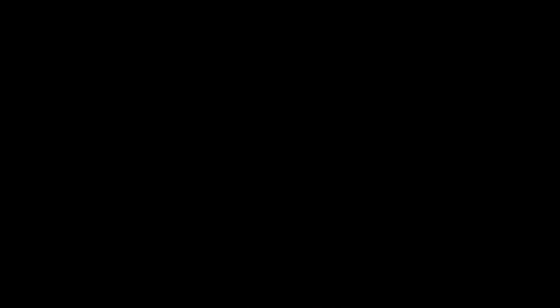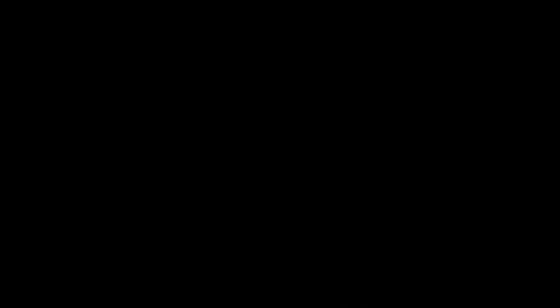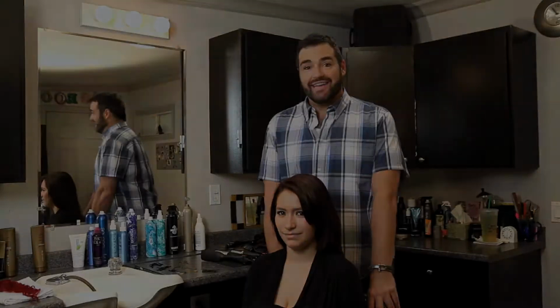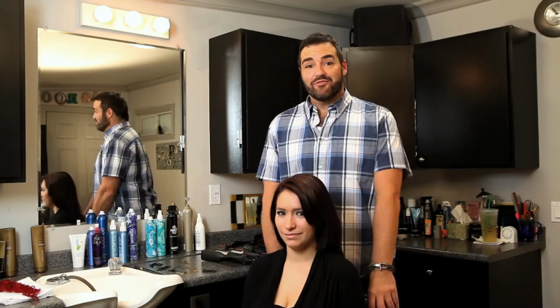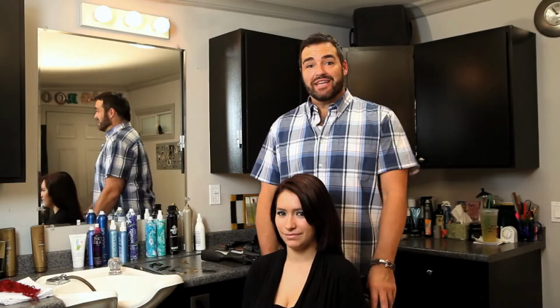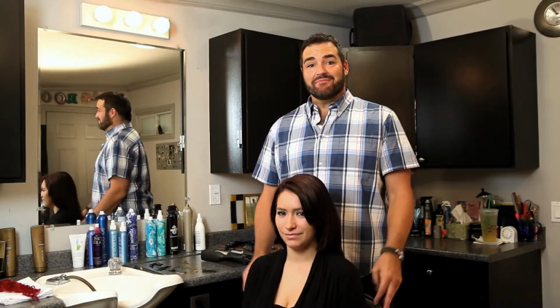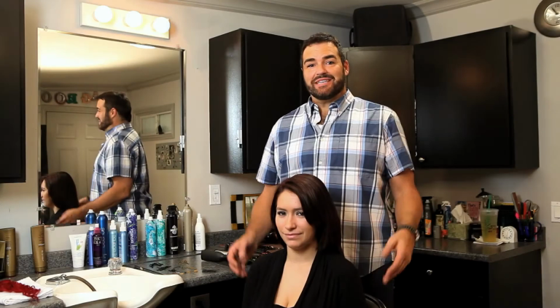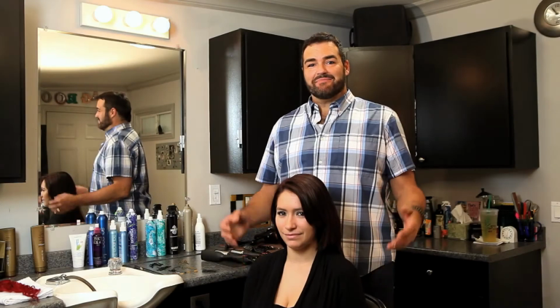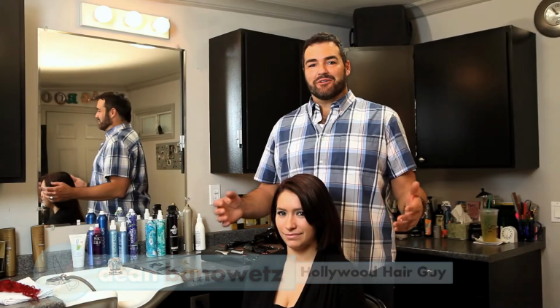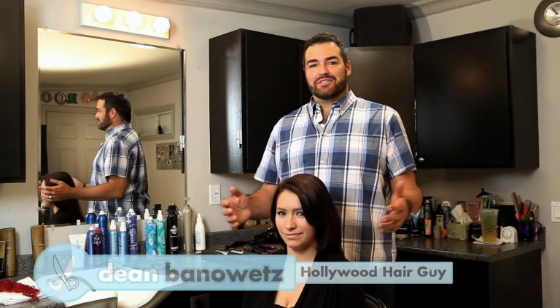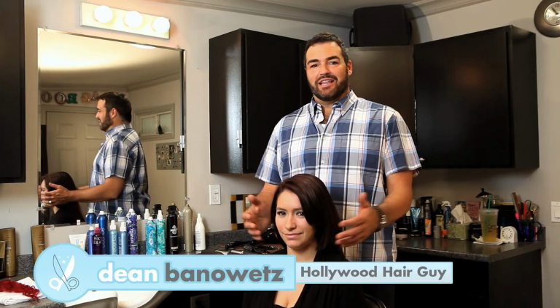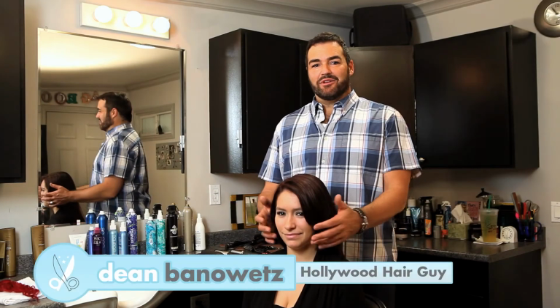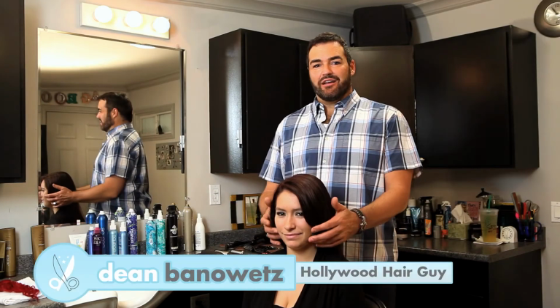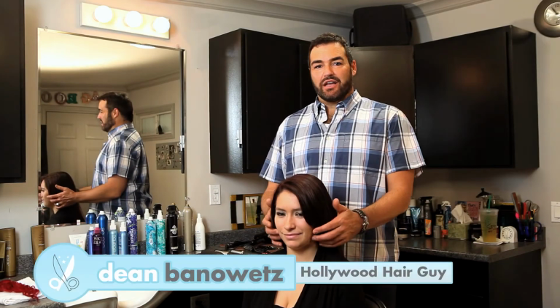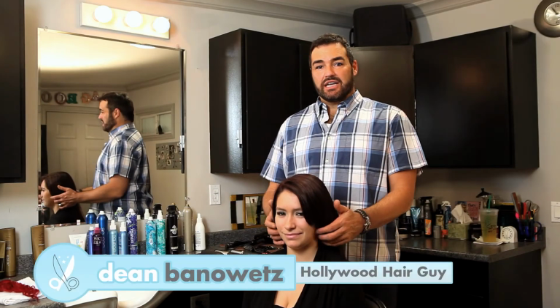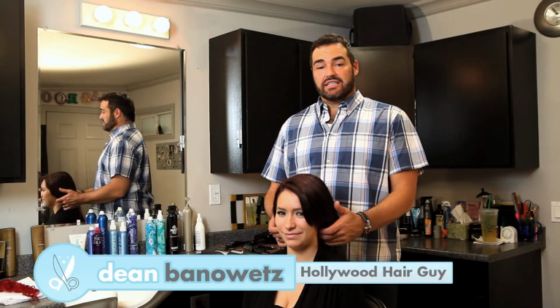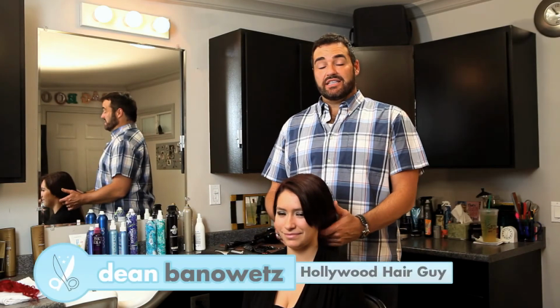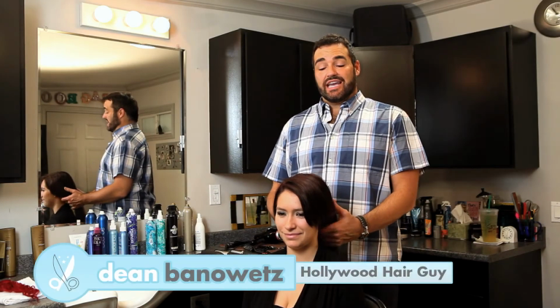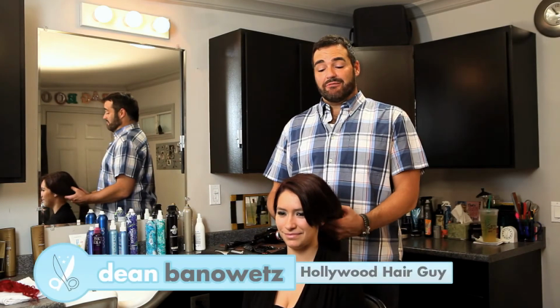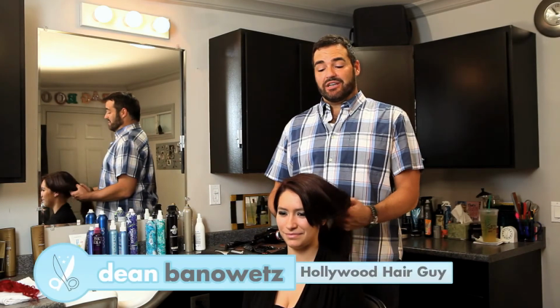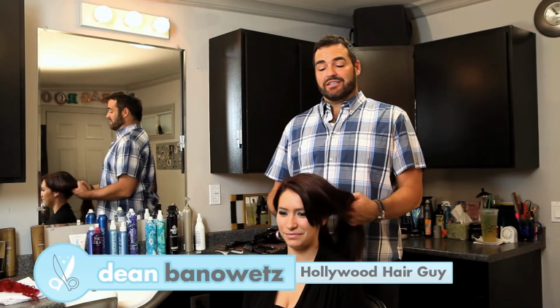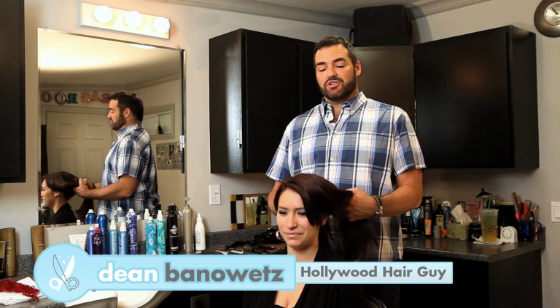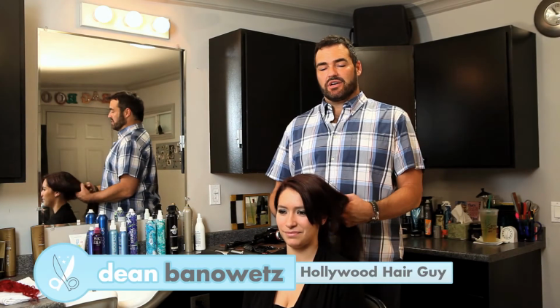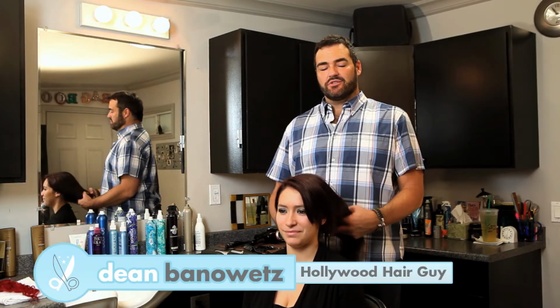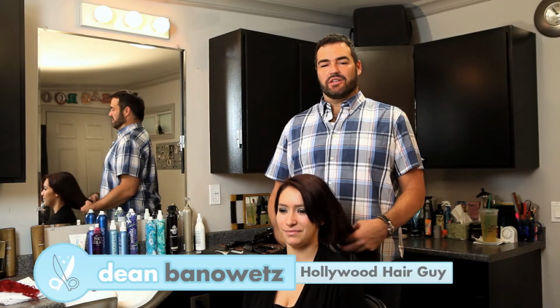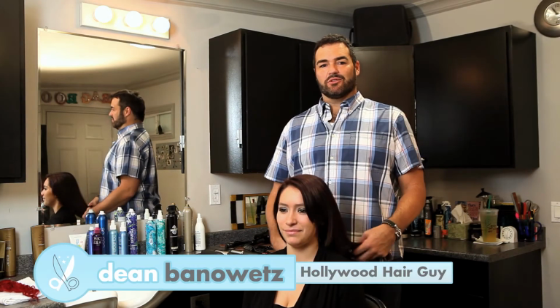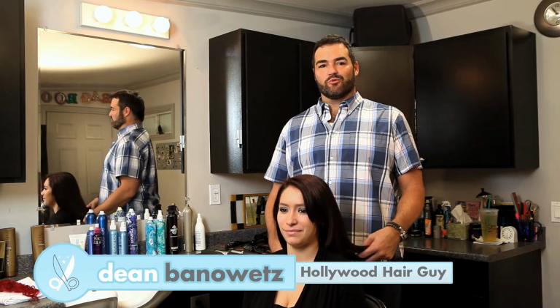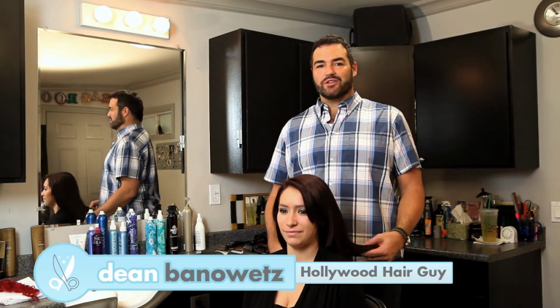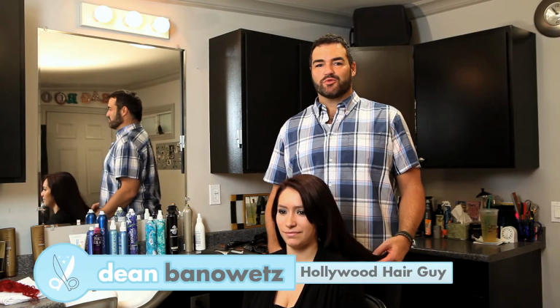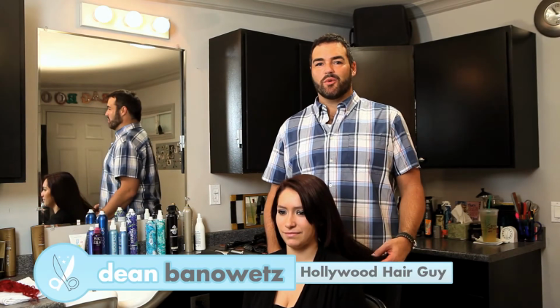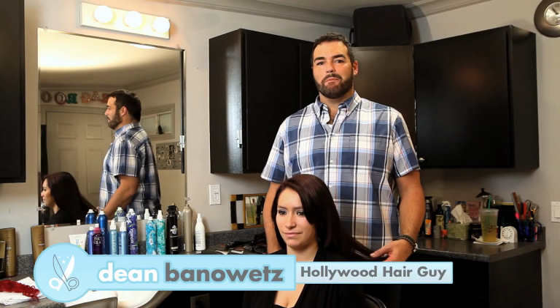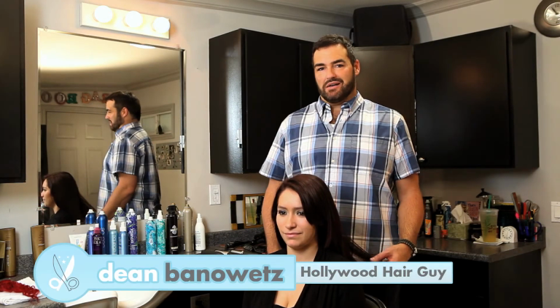Hey everybody, I'm Dean Banner with Hollywood Hair Guy. Today I'm going to teach you how to do a little retro bump.